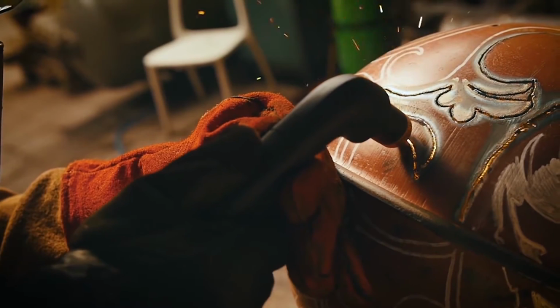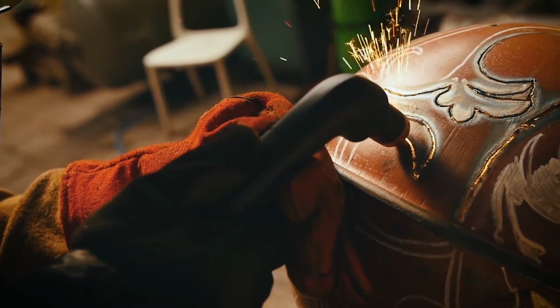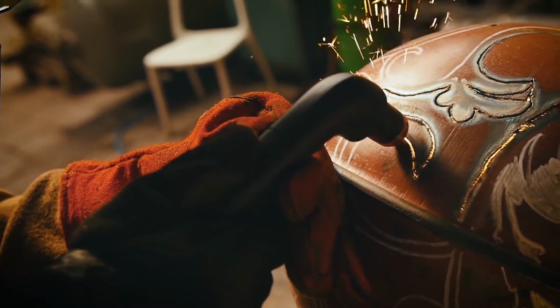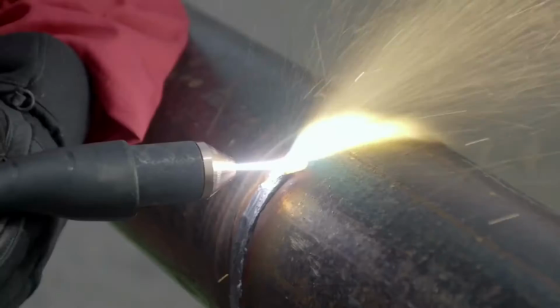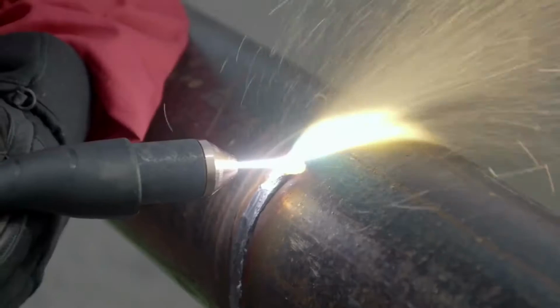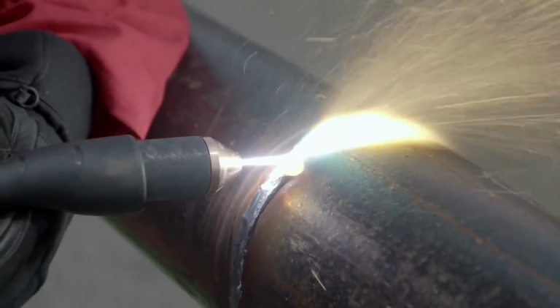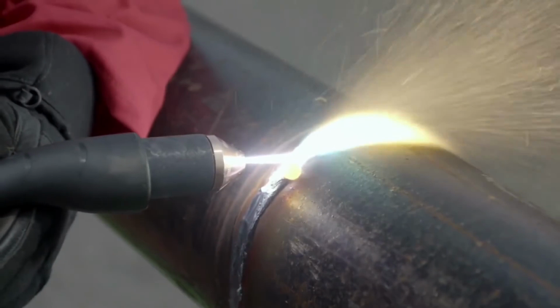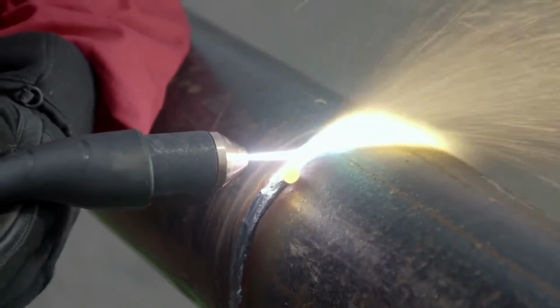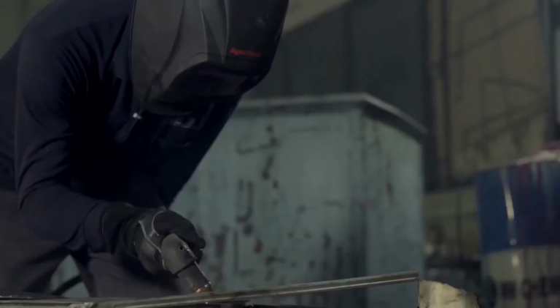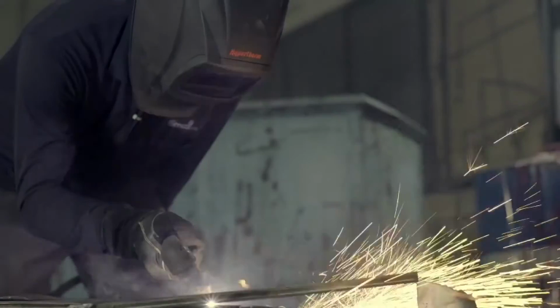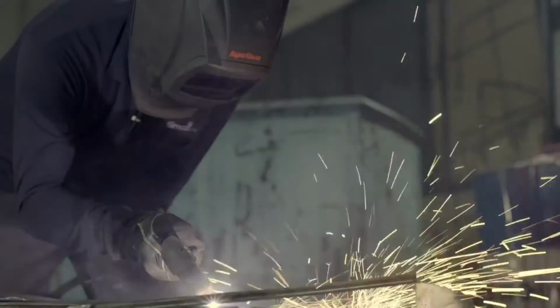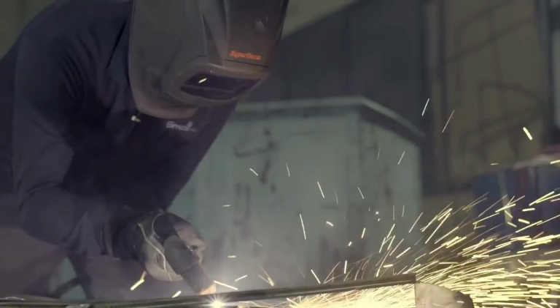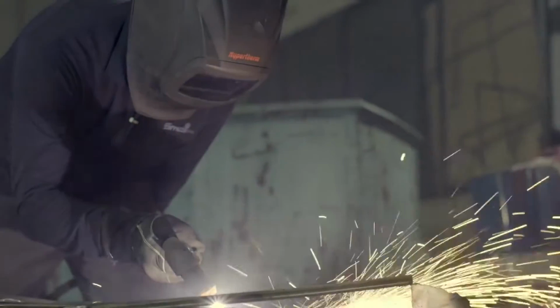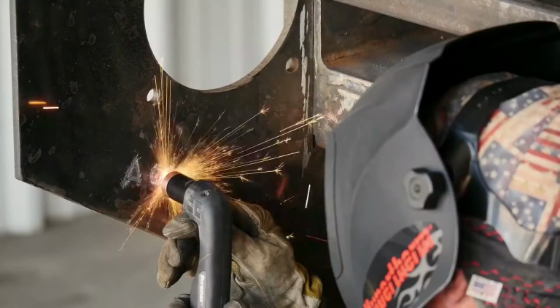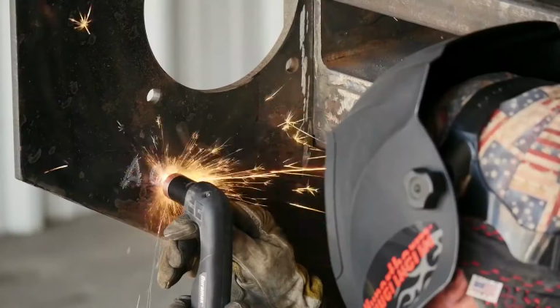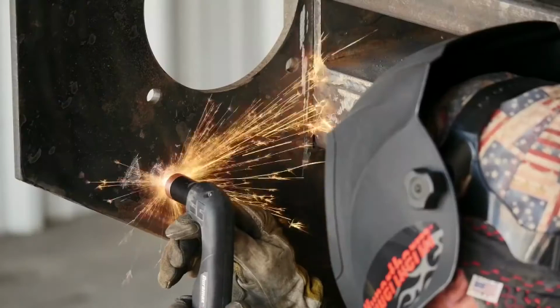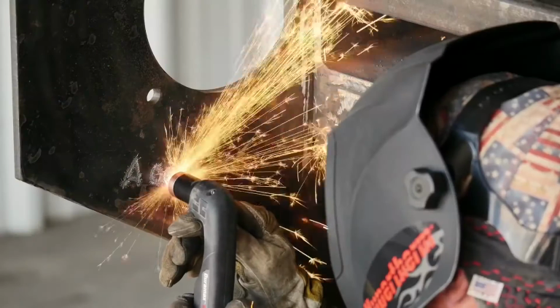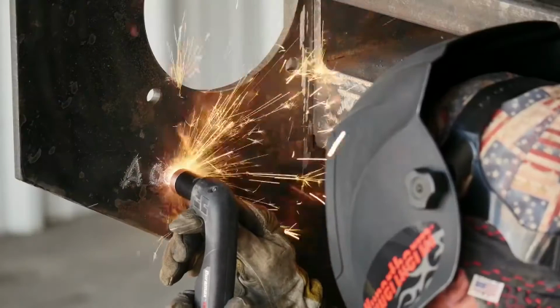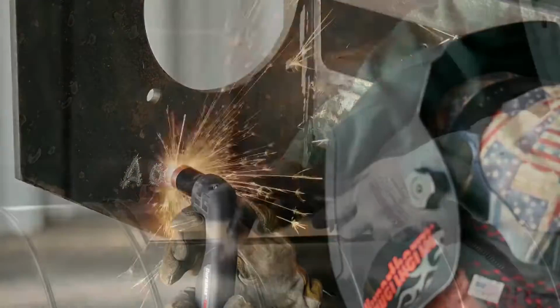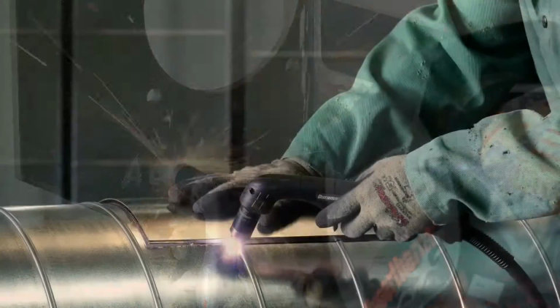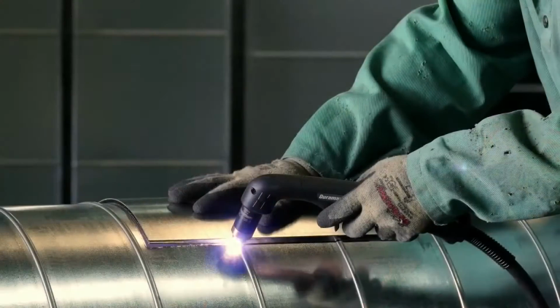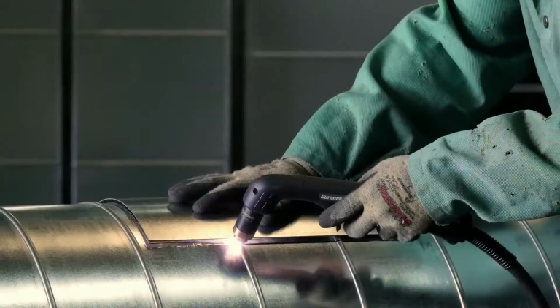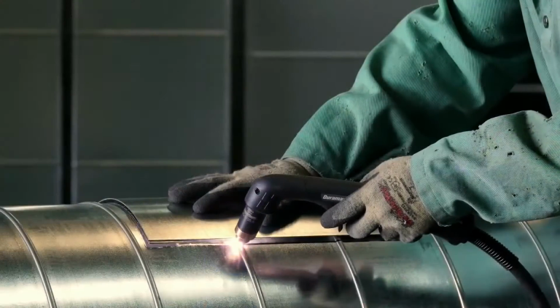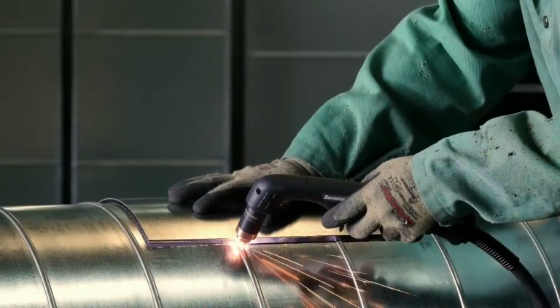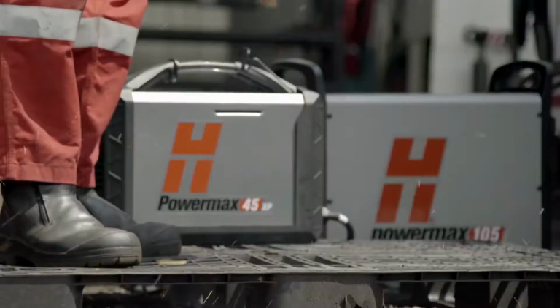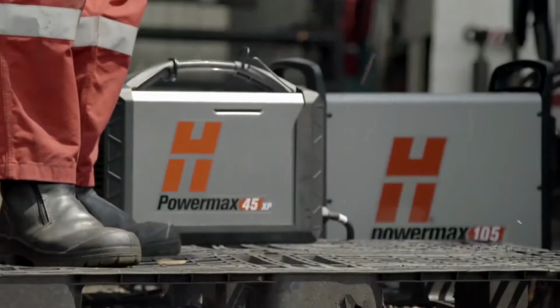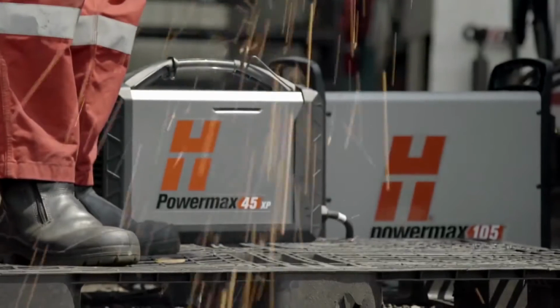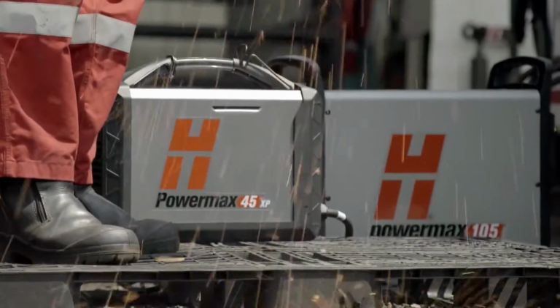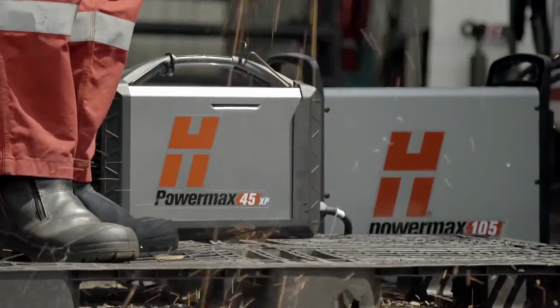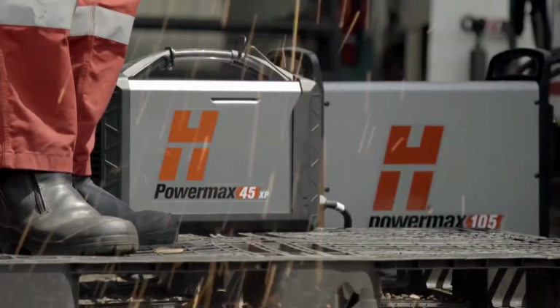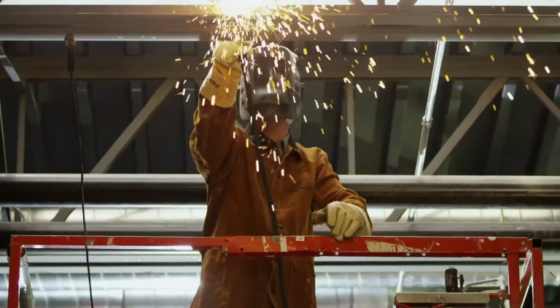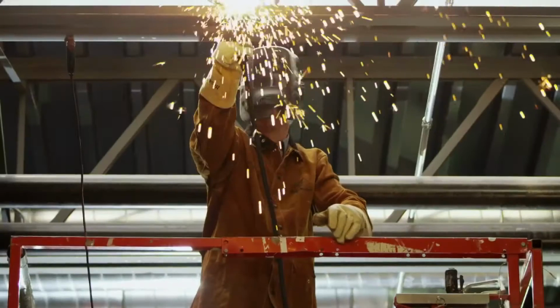Which applications and industries would most benefit from this? Would this be structural steel, heavy fabrication? Everything.